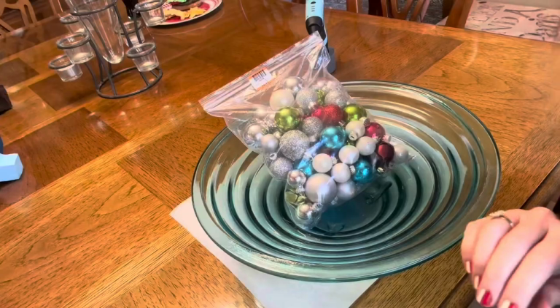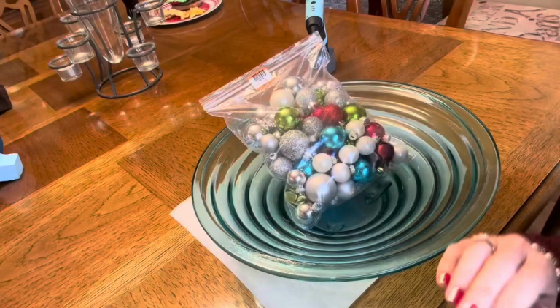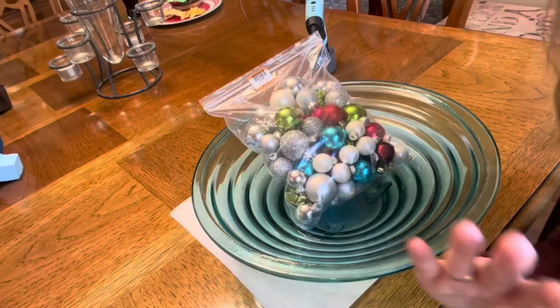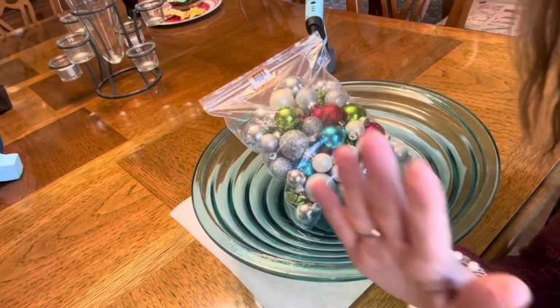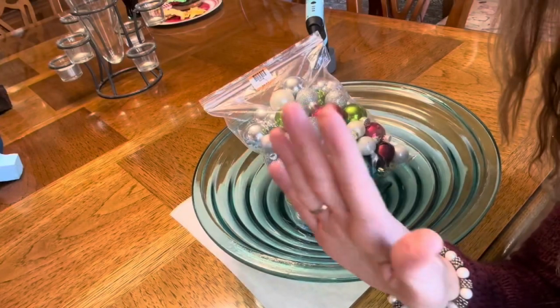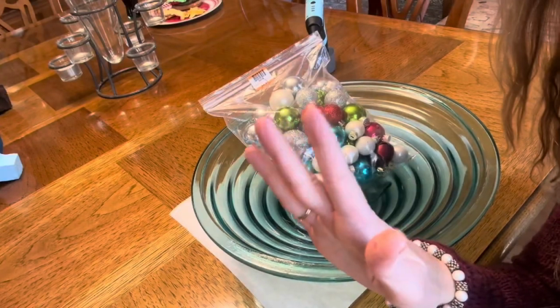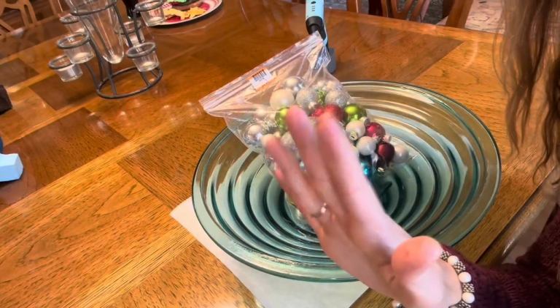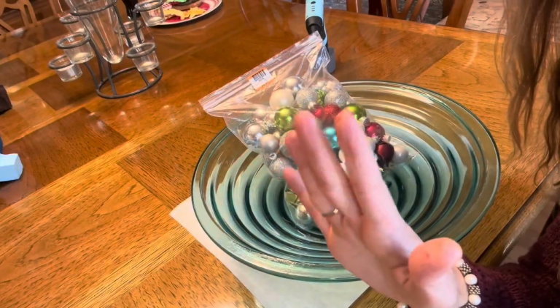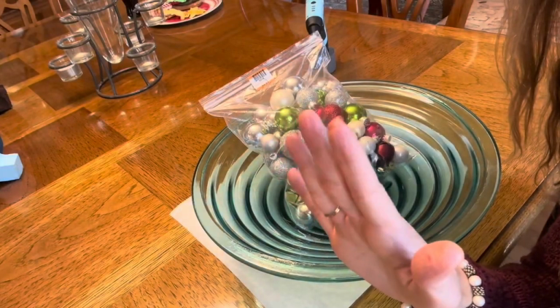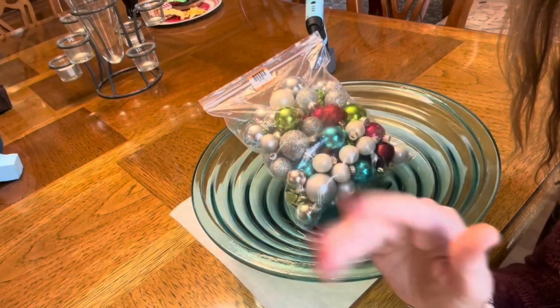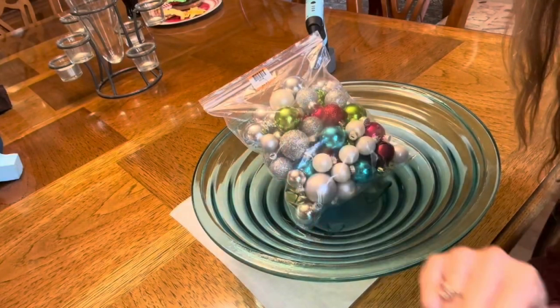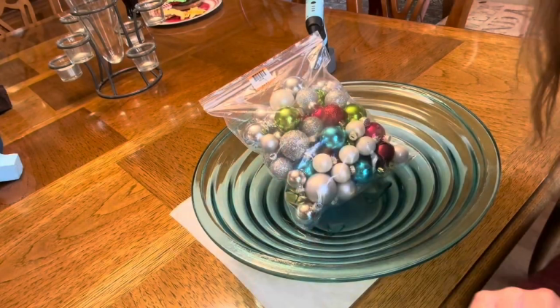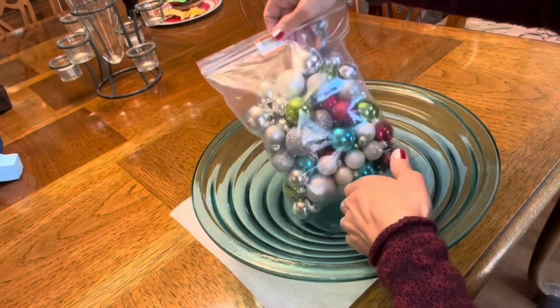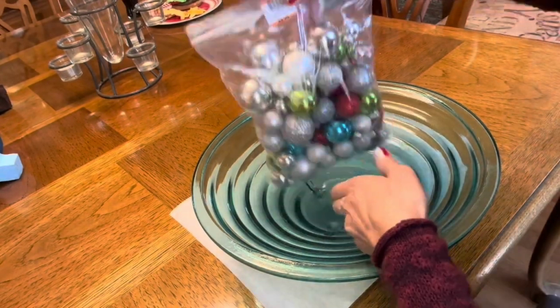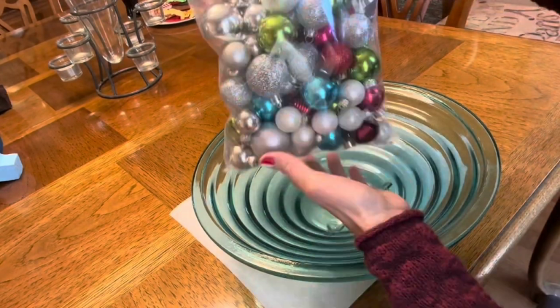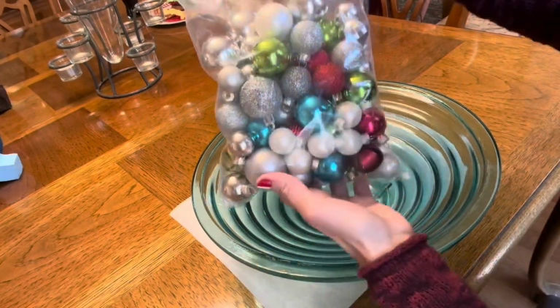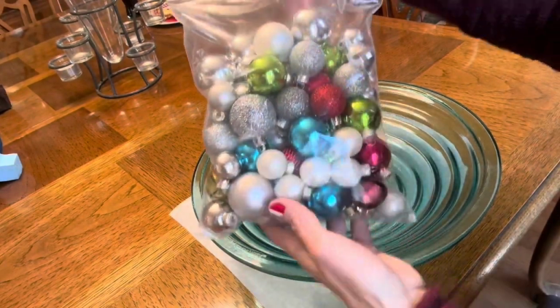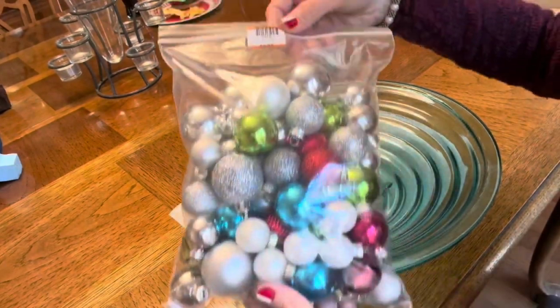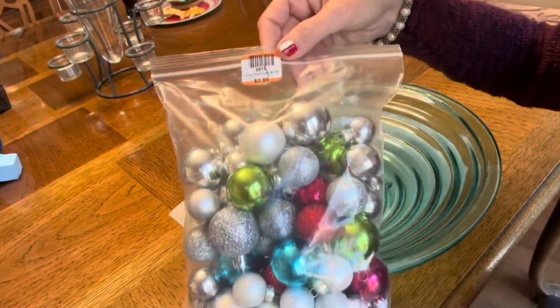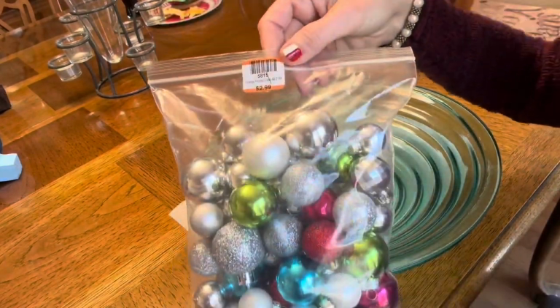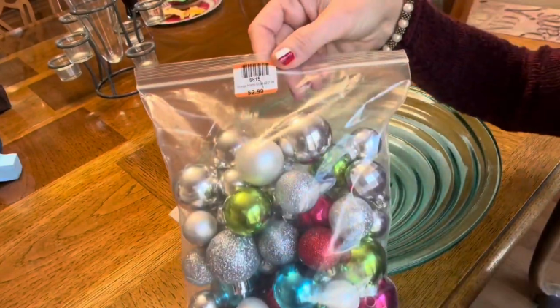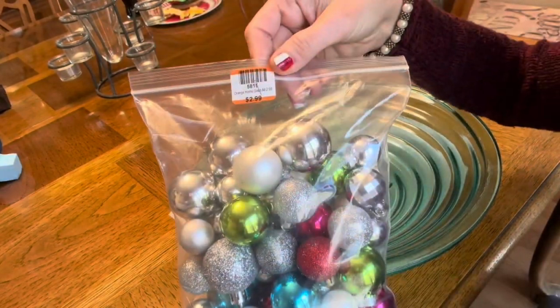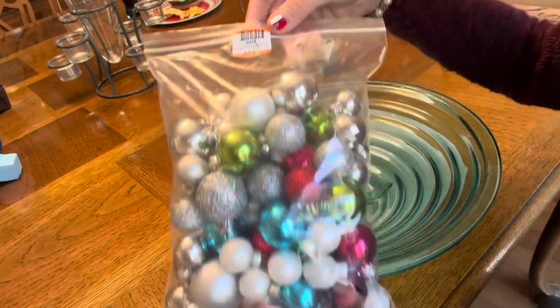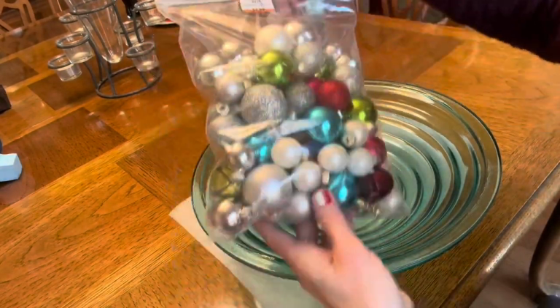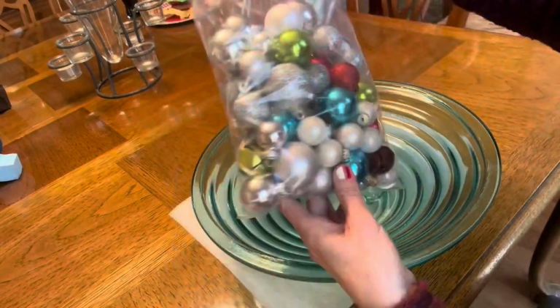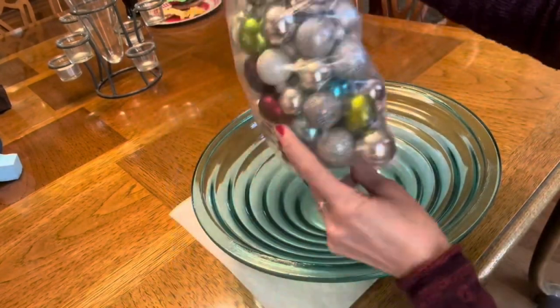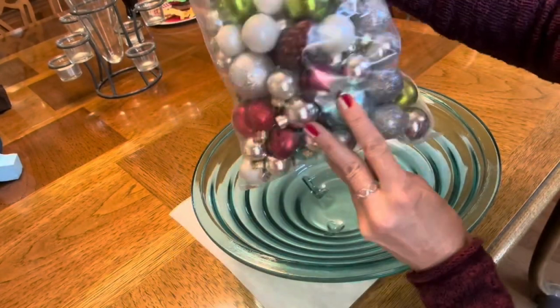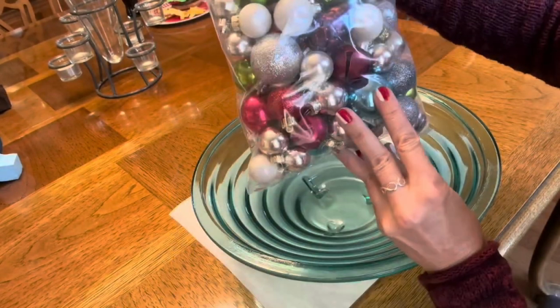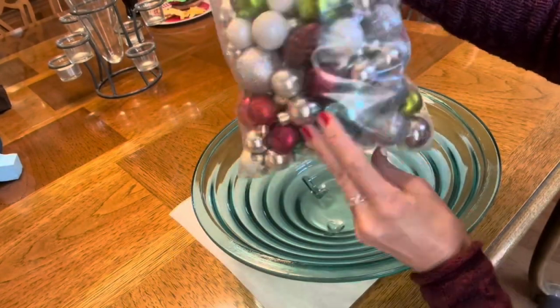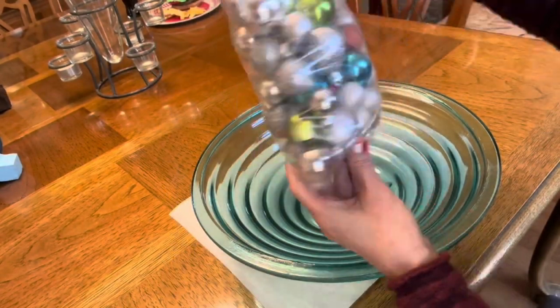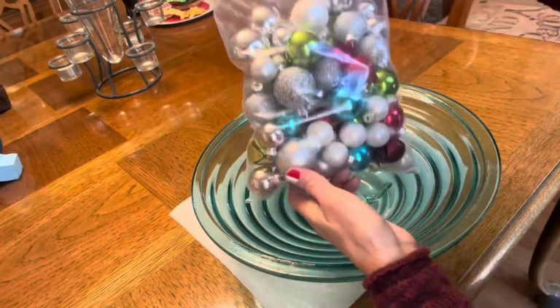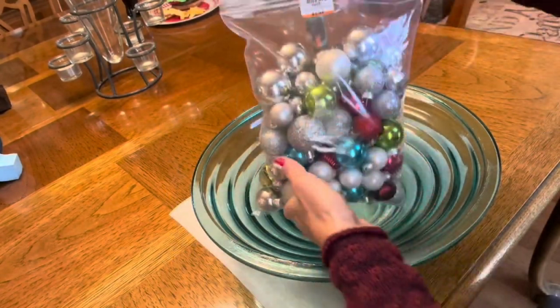Hi there, Poppin' PJ here and we are going to make some super fun ornaments from ornaments.